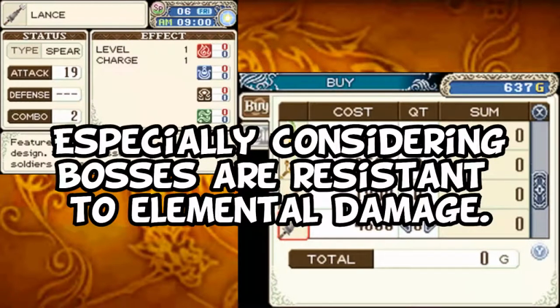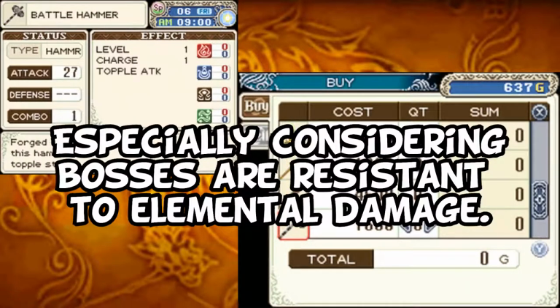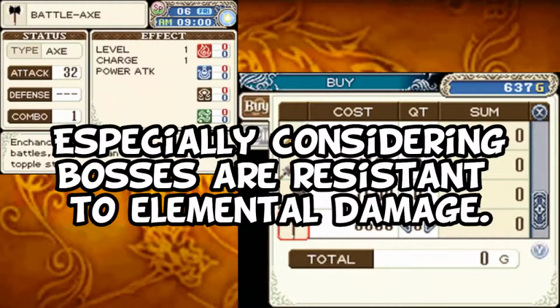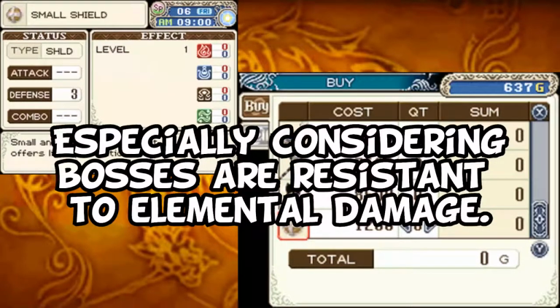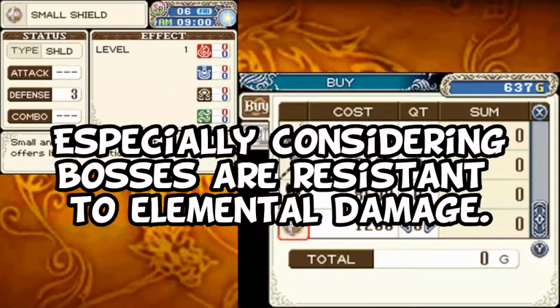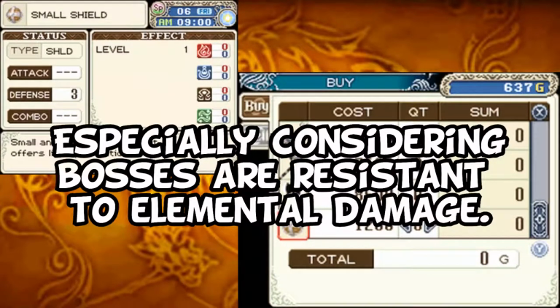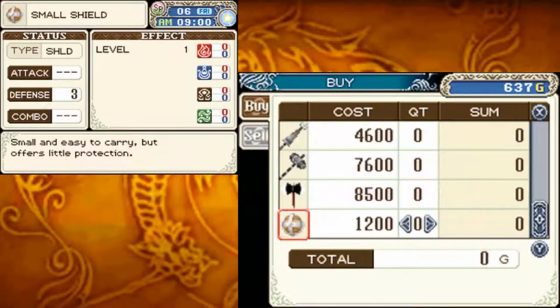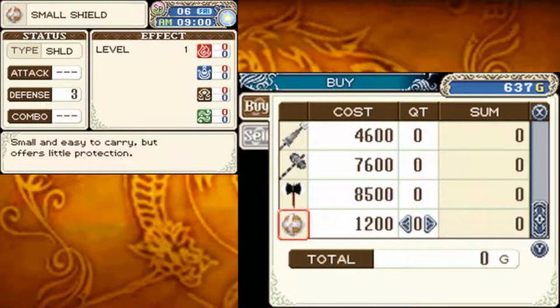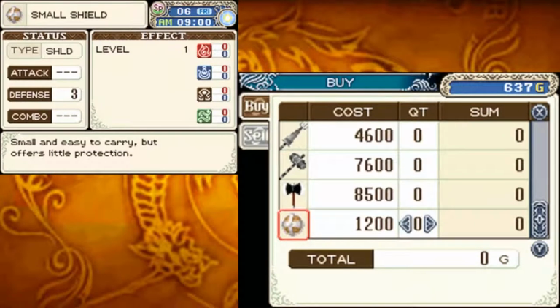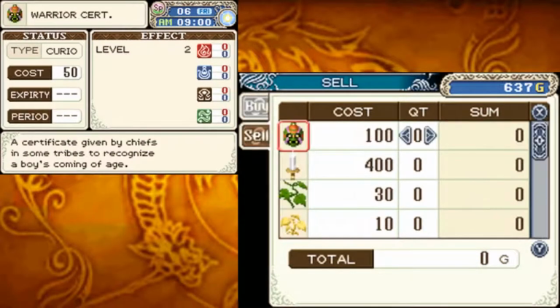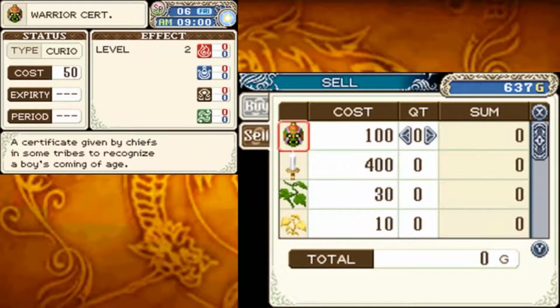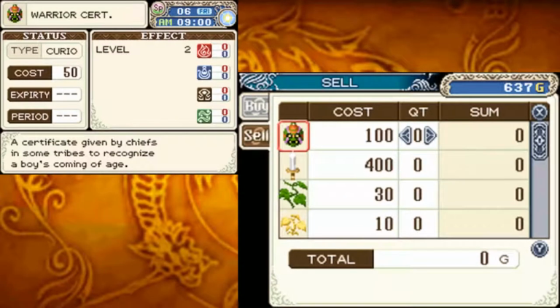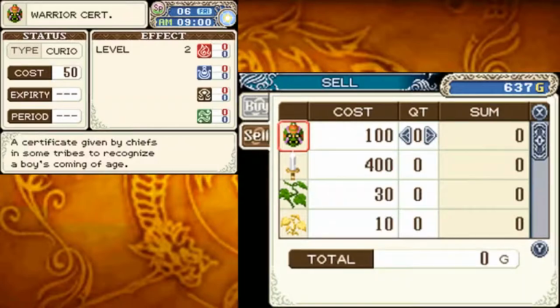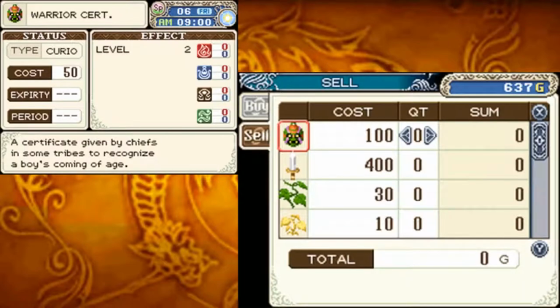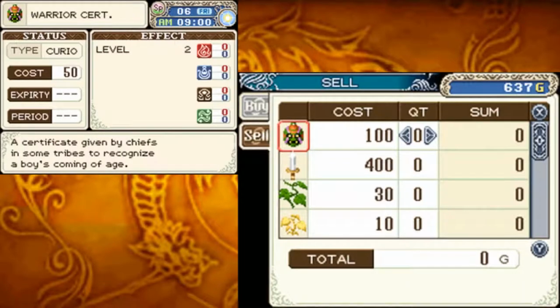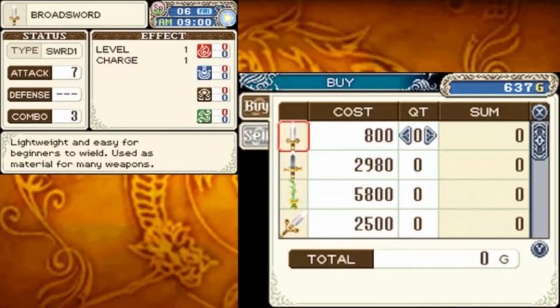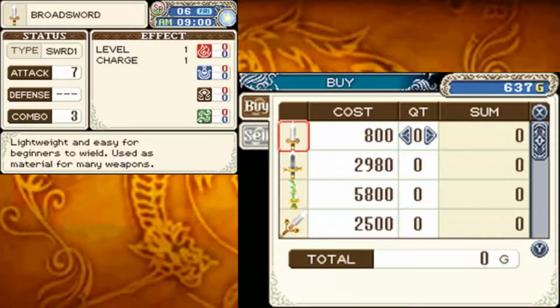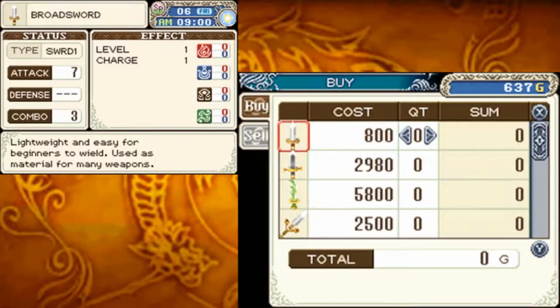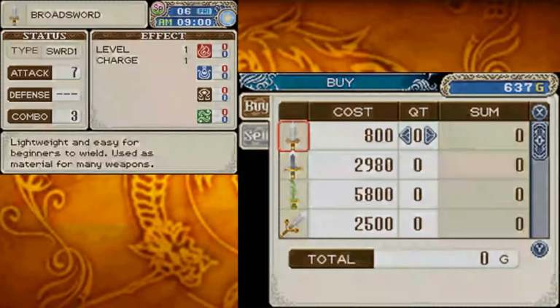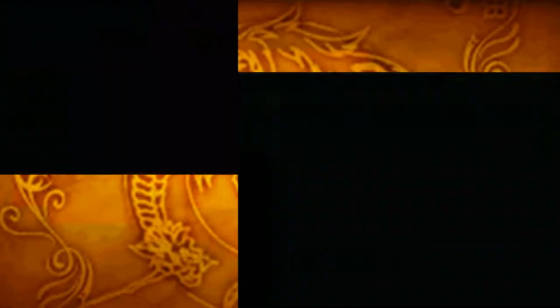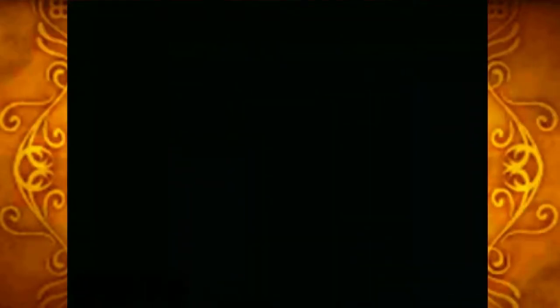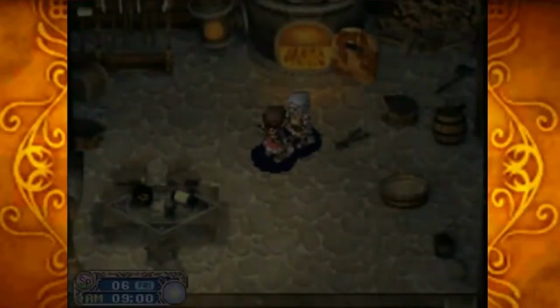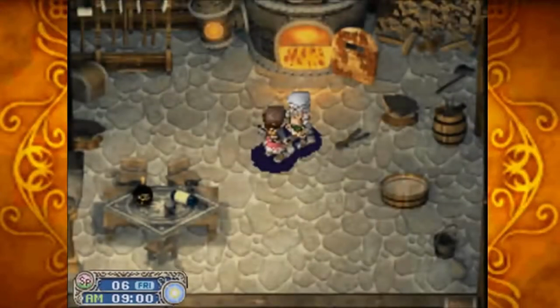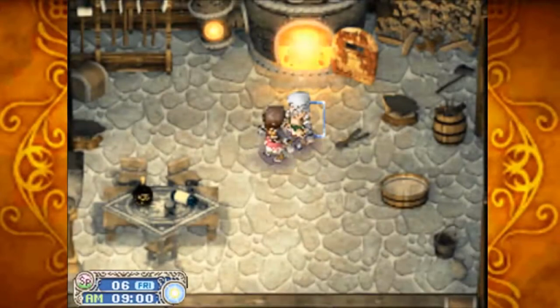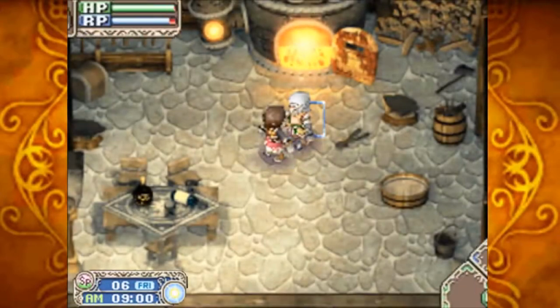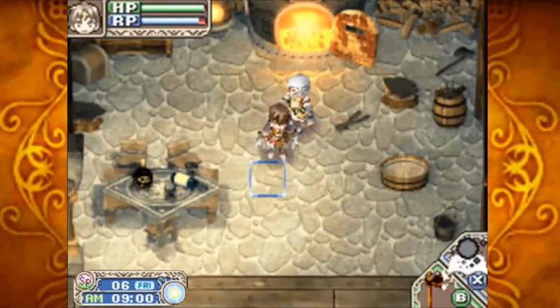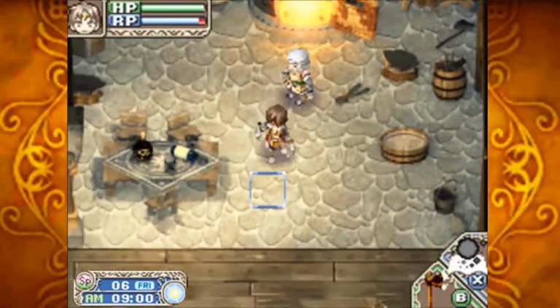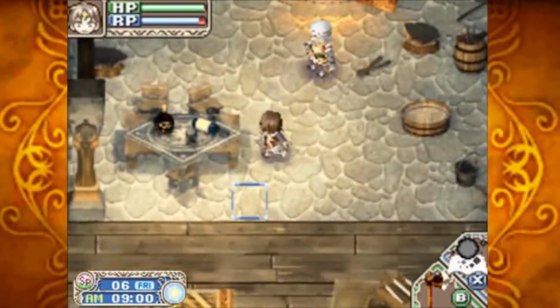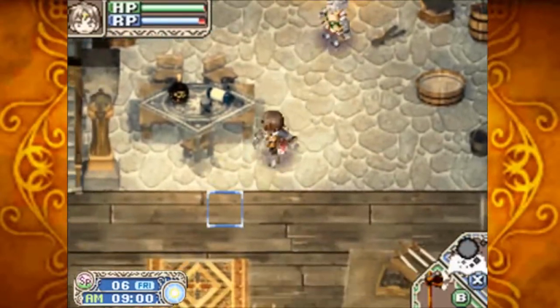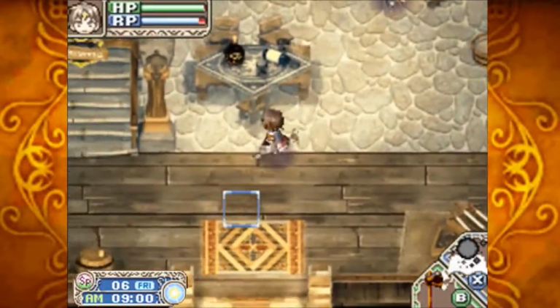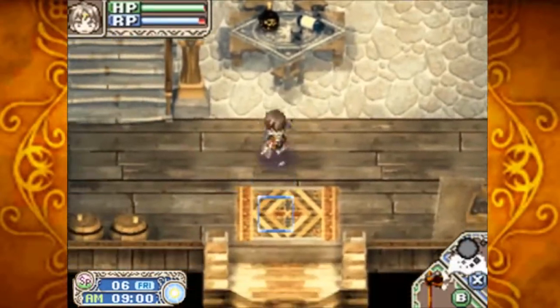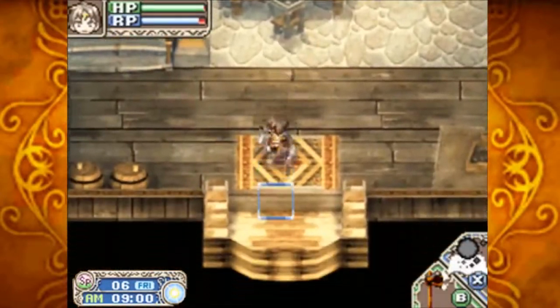You can get all these different kinds of weapons. Sadly, no new kinds of shields or anything, but that's what I recommend showing.